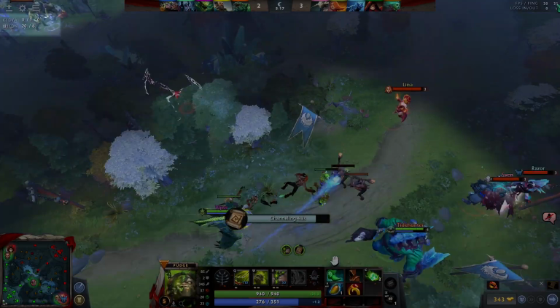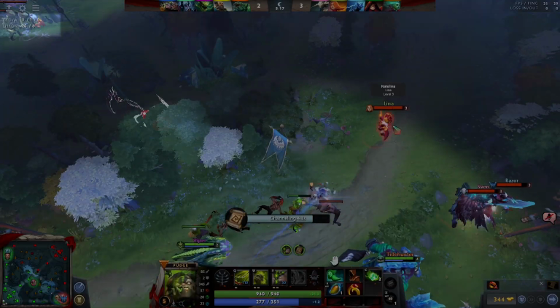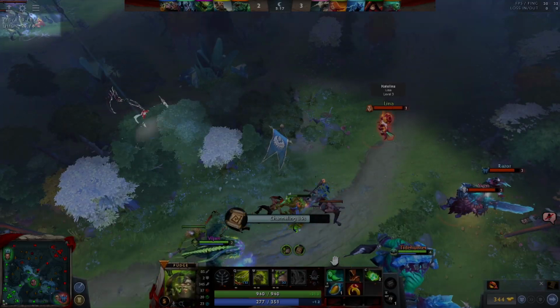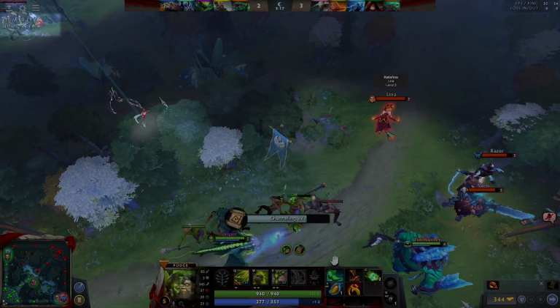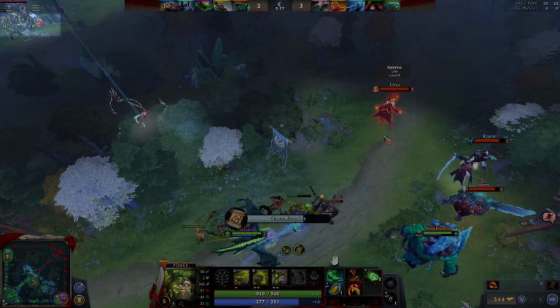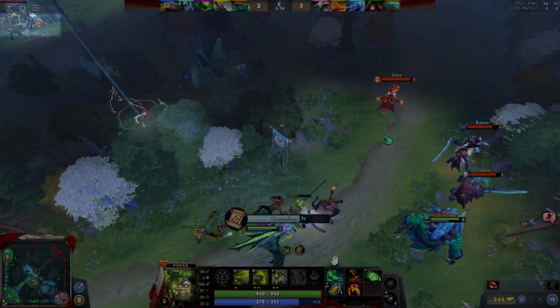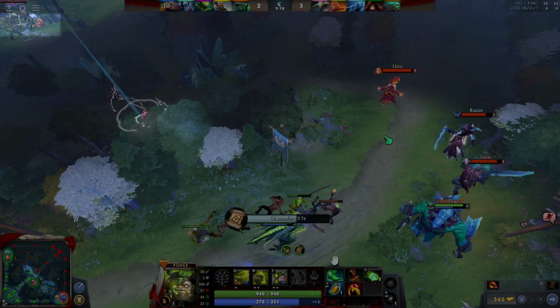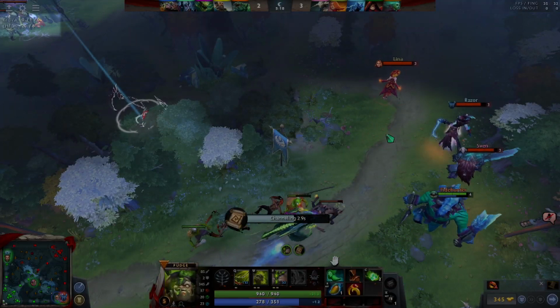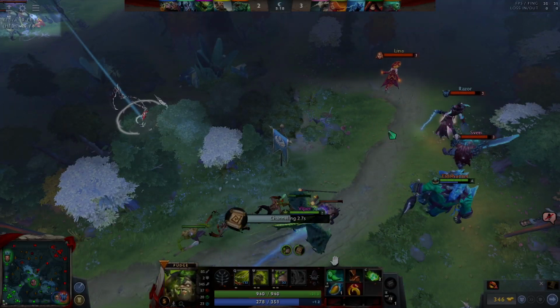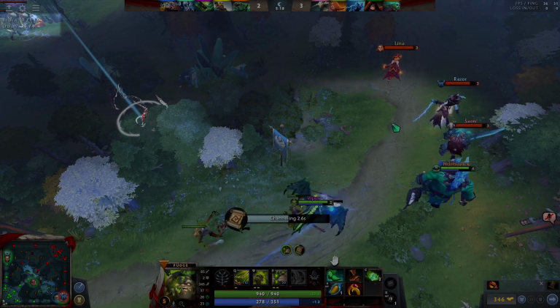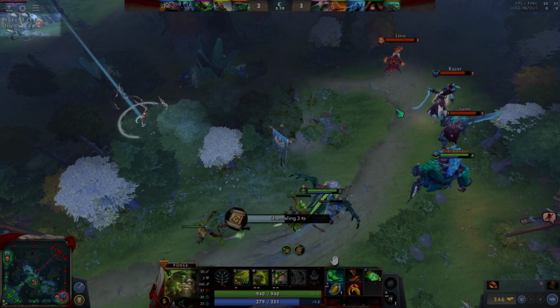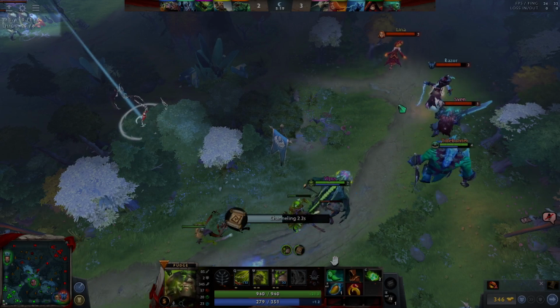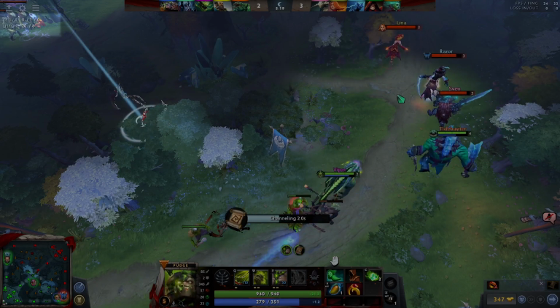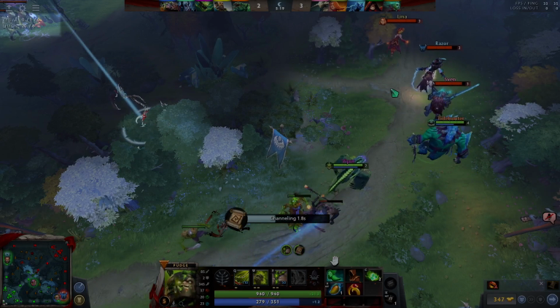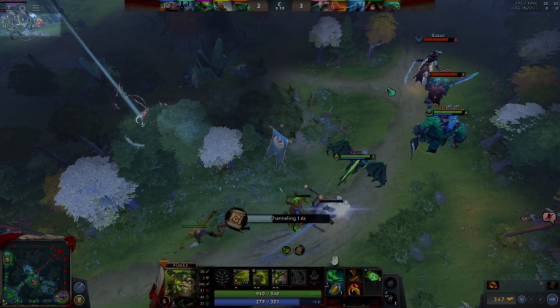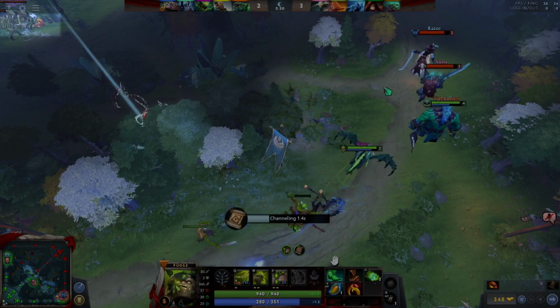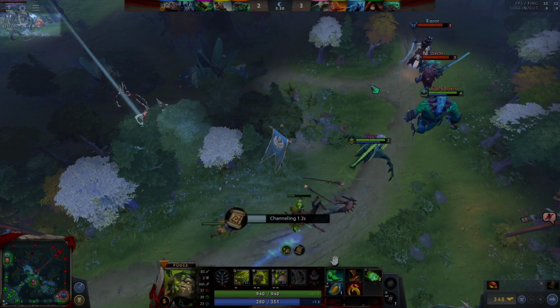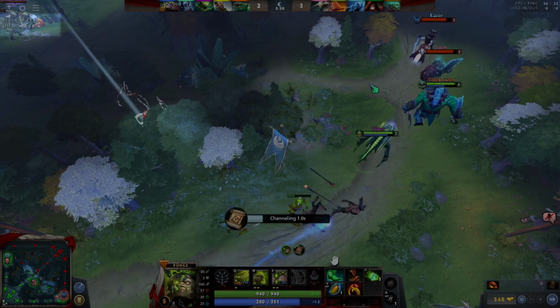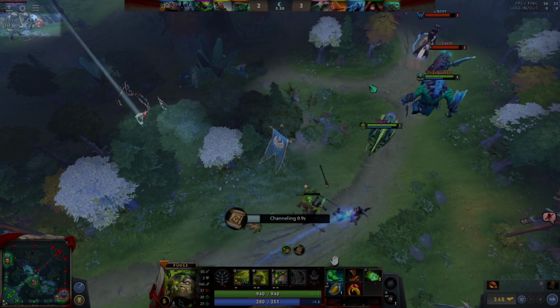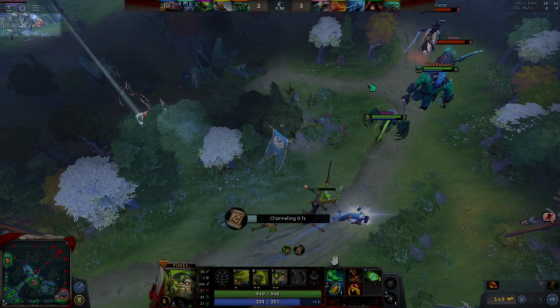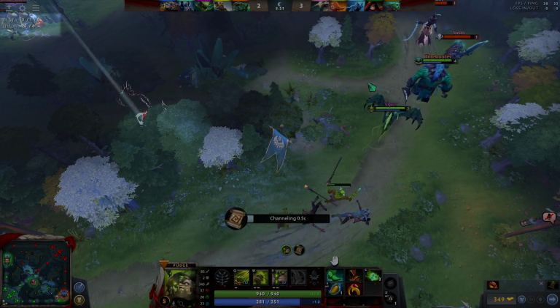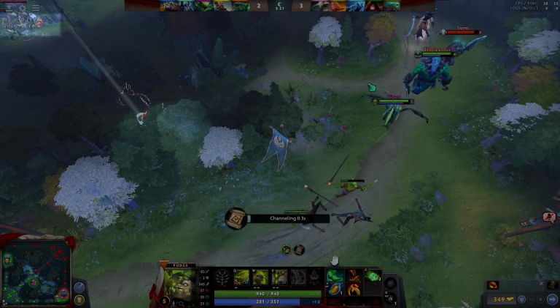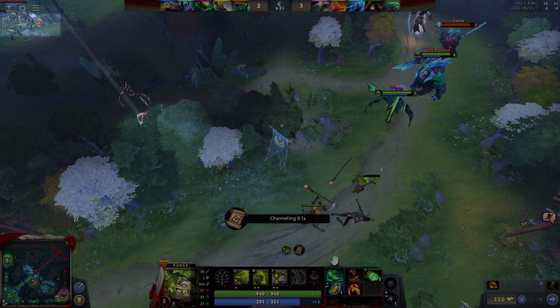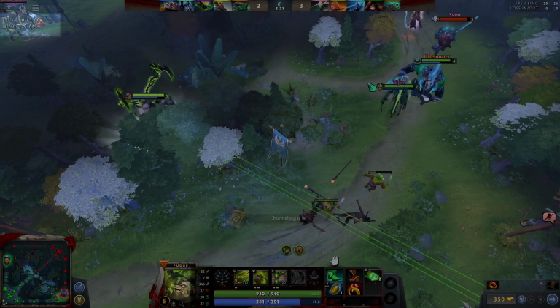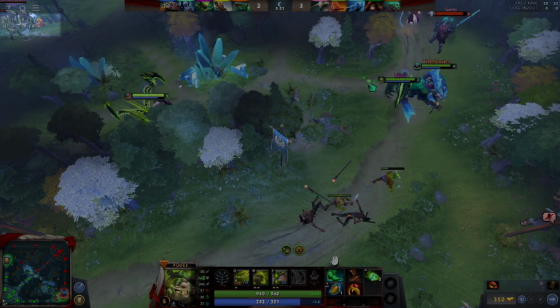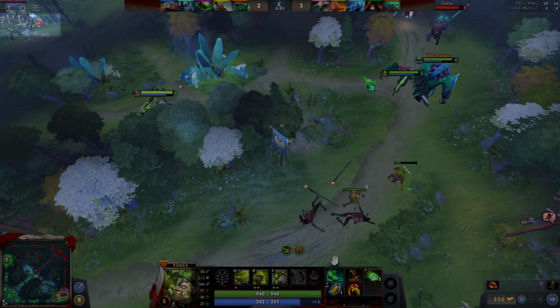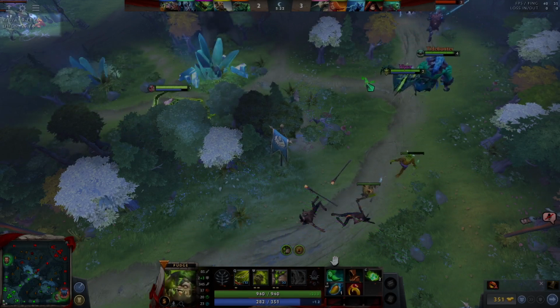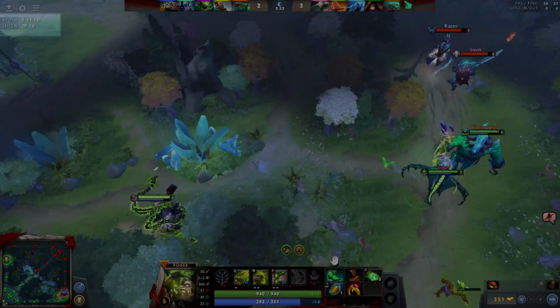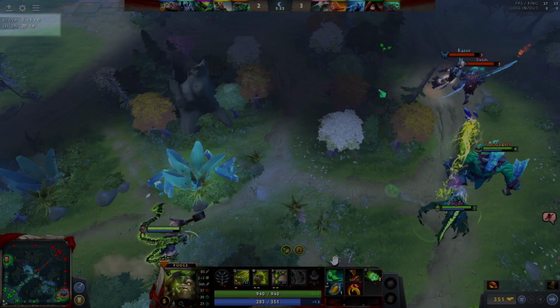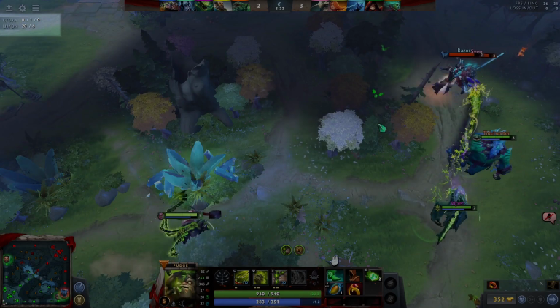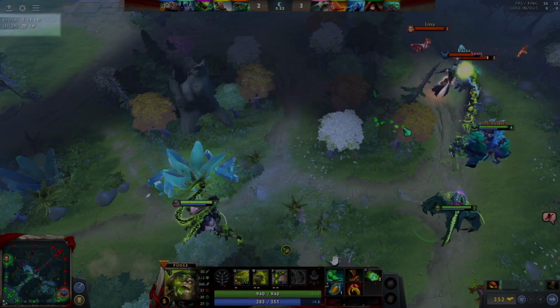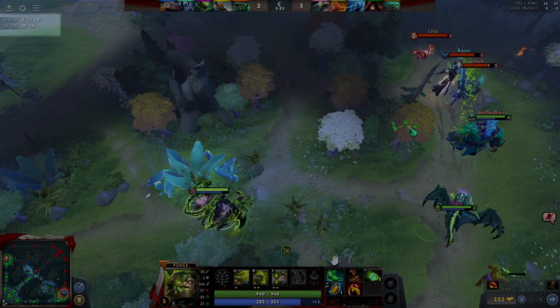These are your kills, deaths, and assists. These show your last hits and denies.